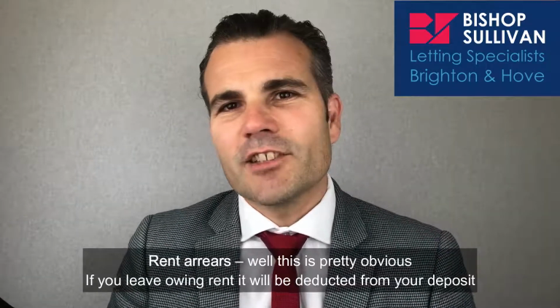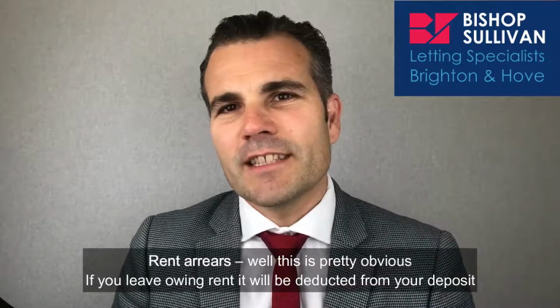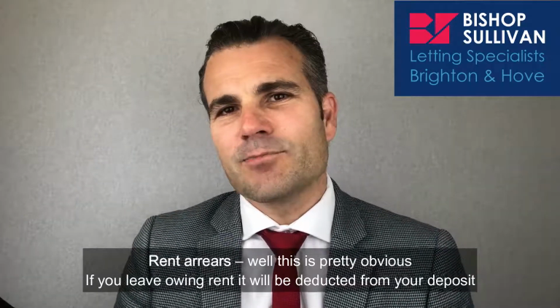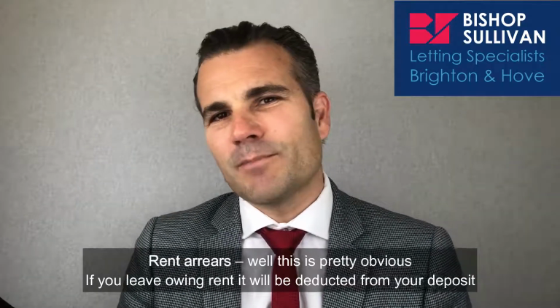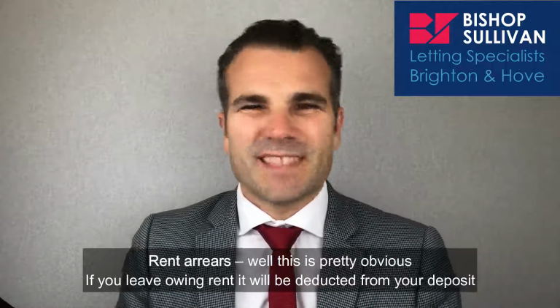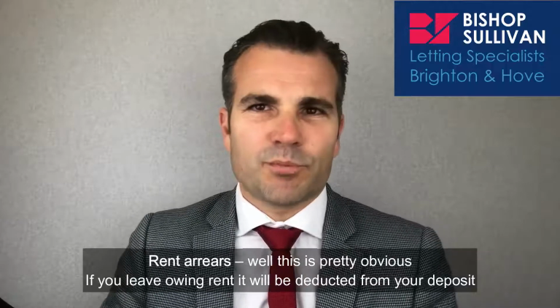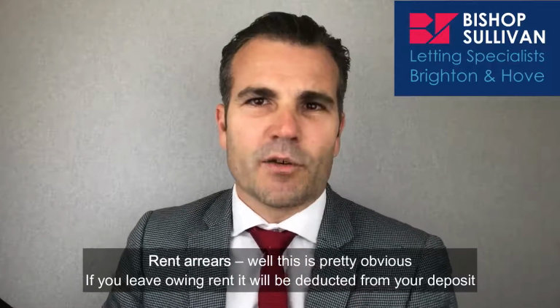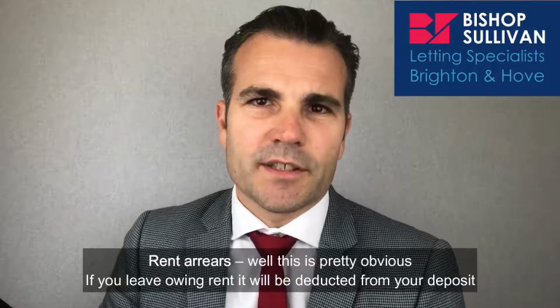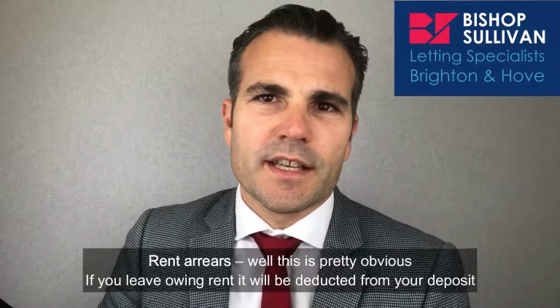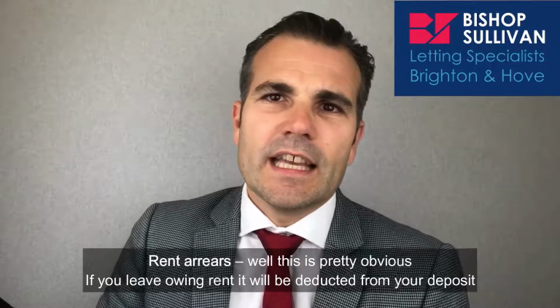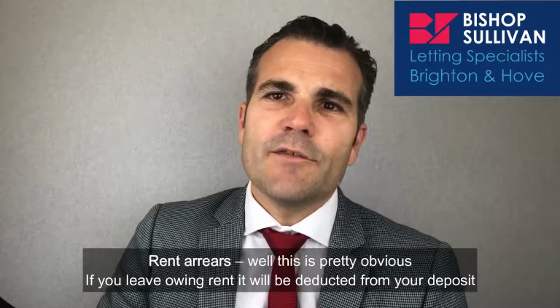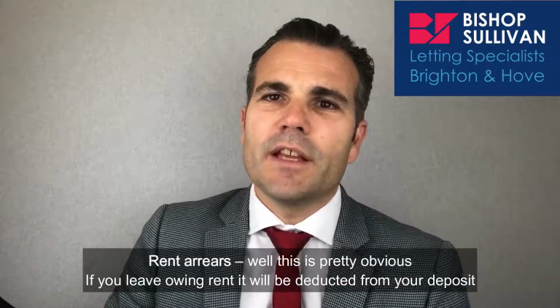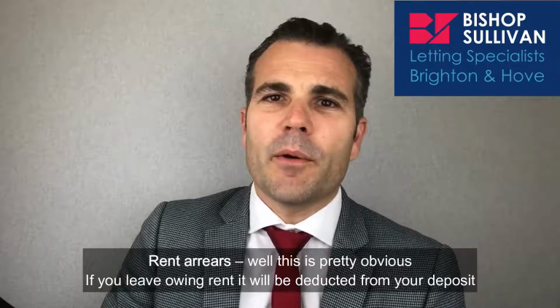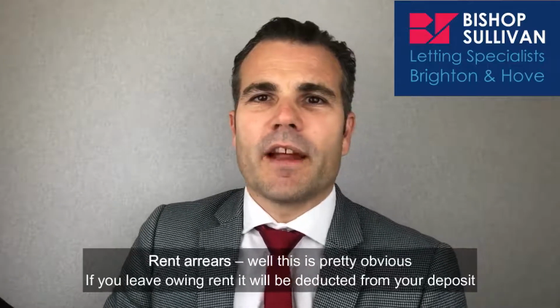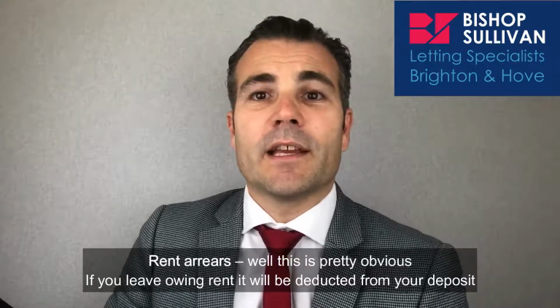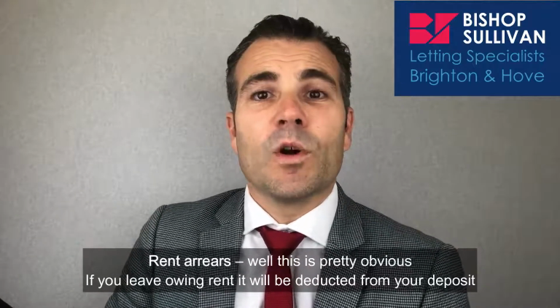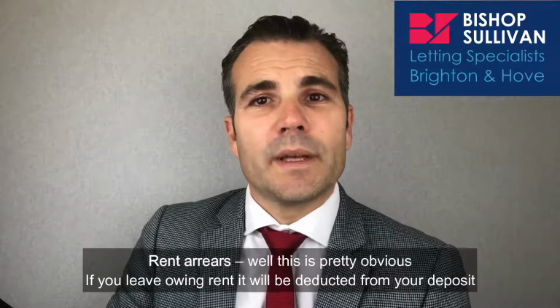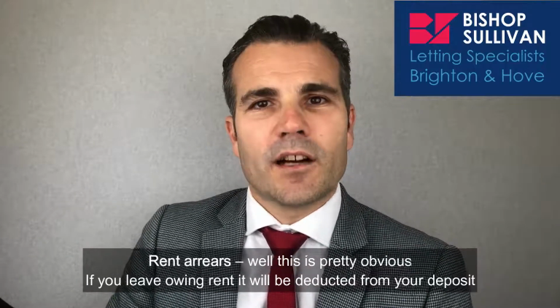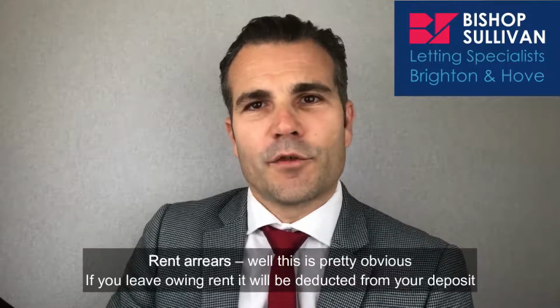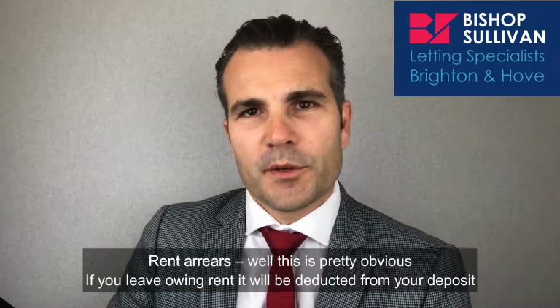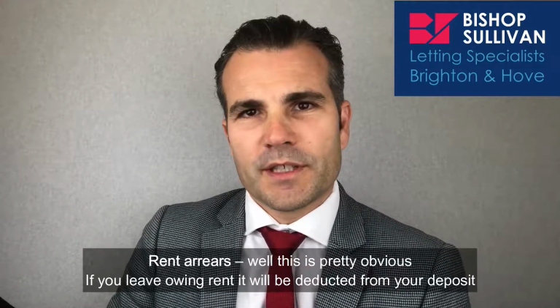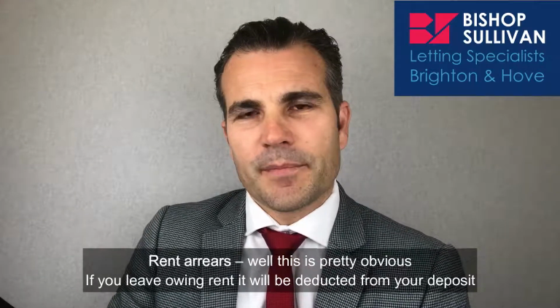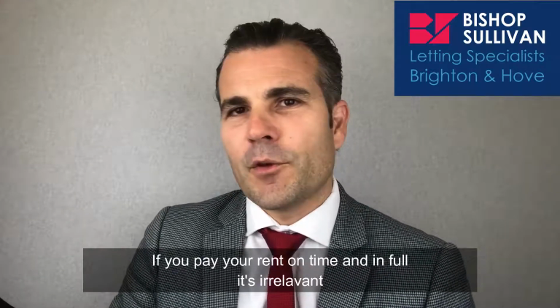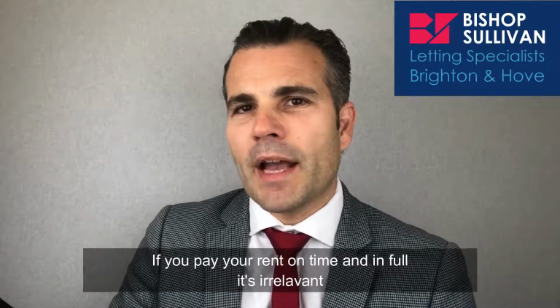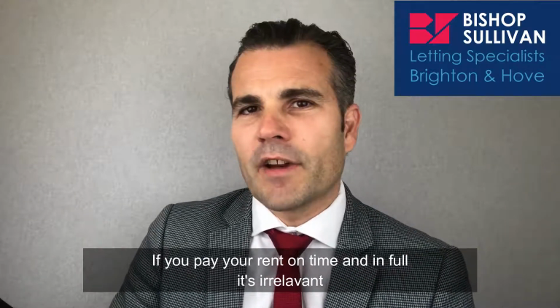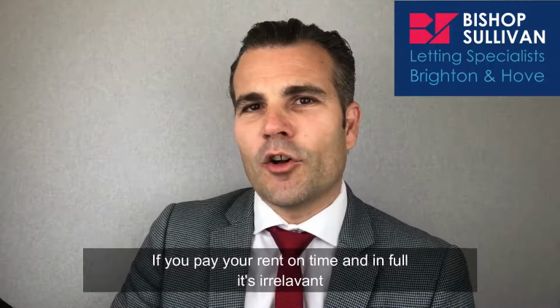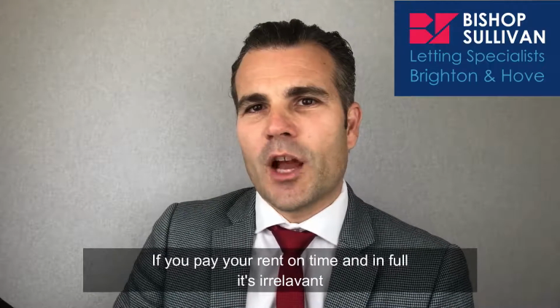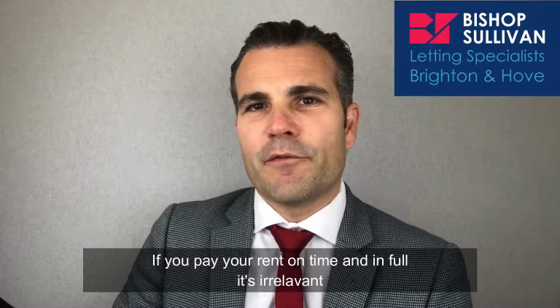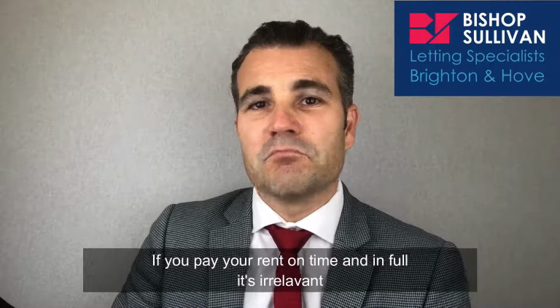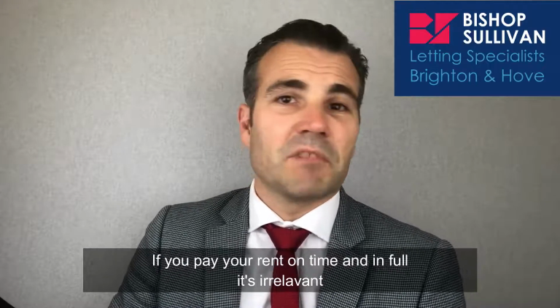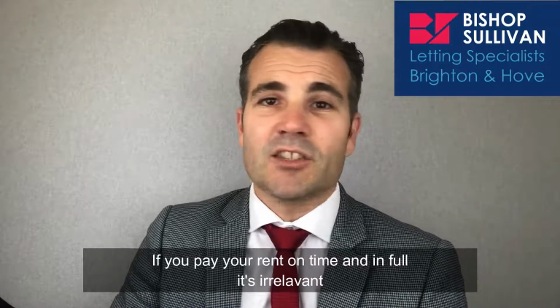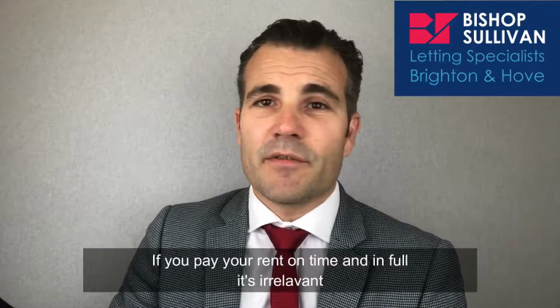Rent arrears — well, this is pretty obvious. If you leave owing rent, it will be deducted from your deposit. If you pay your rent on time in full, it's irrelevant.